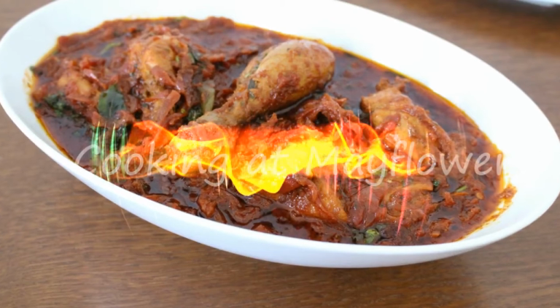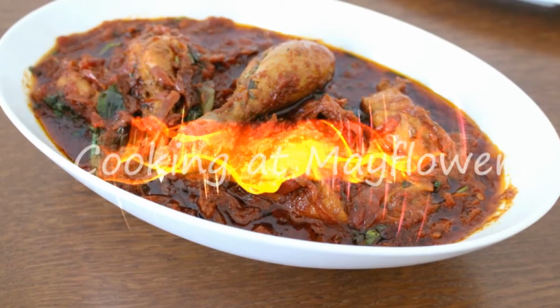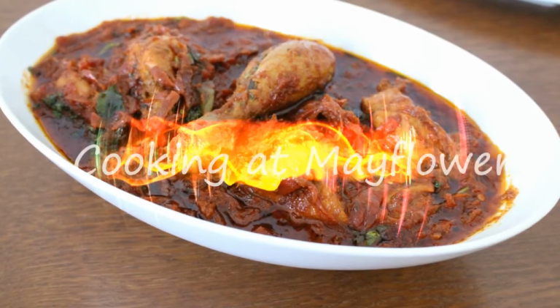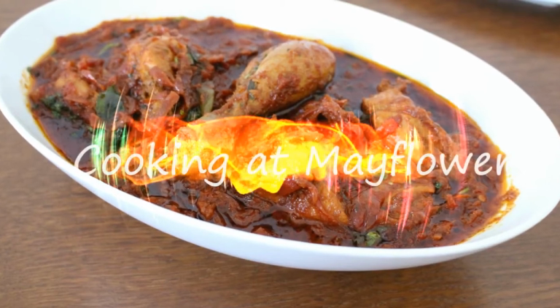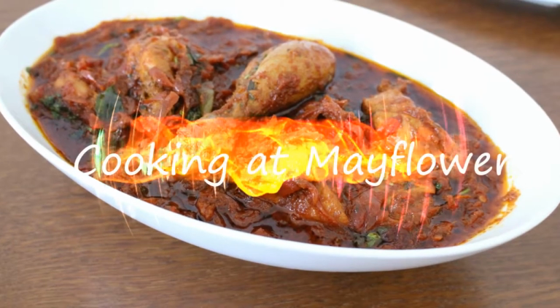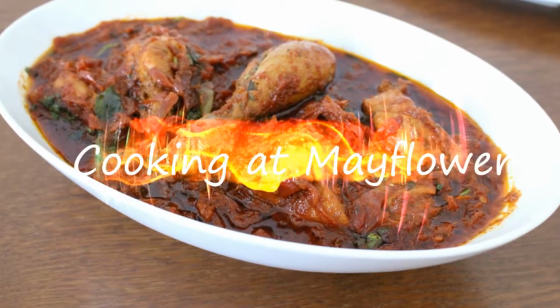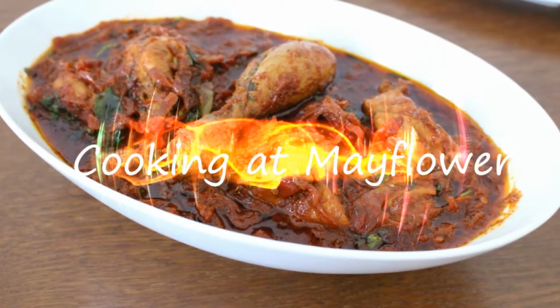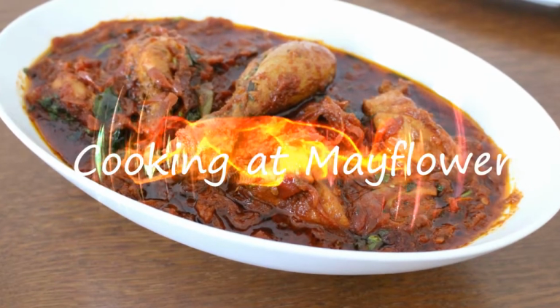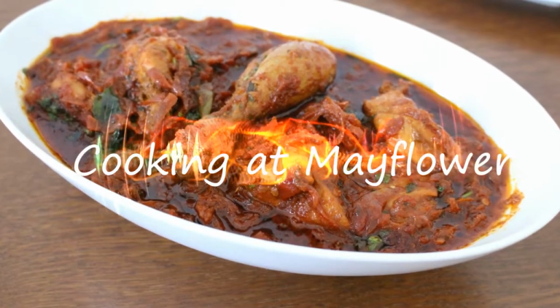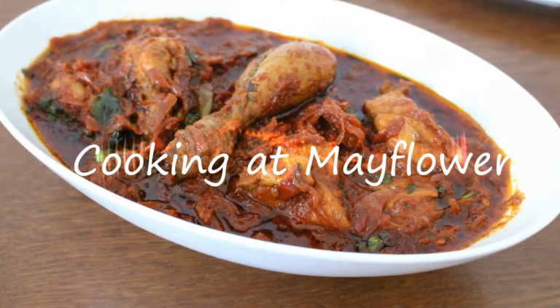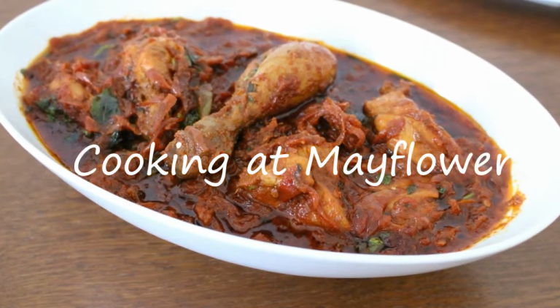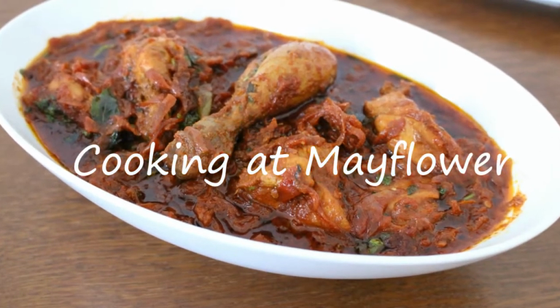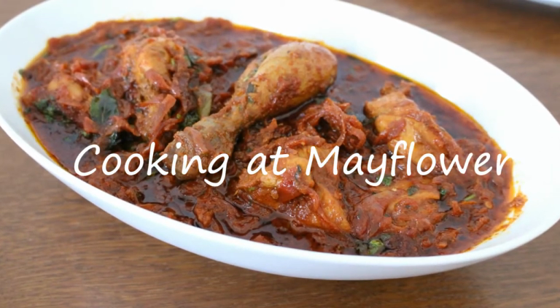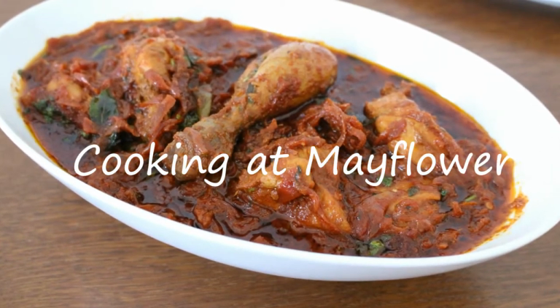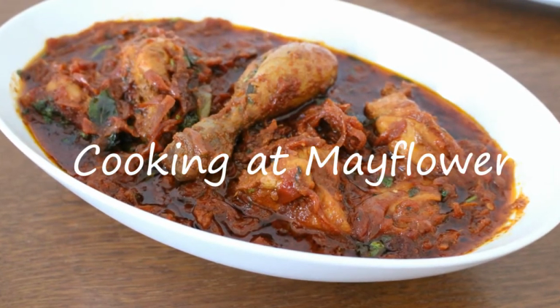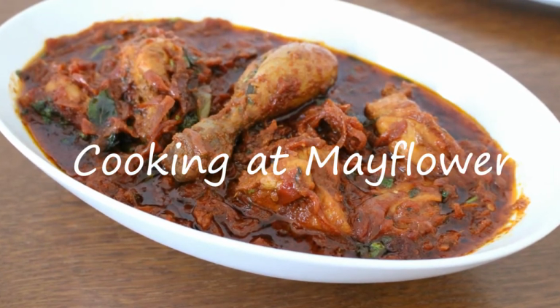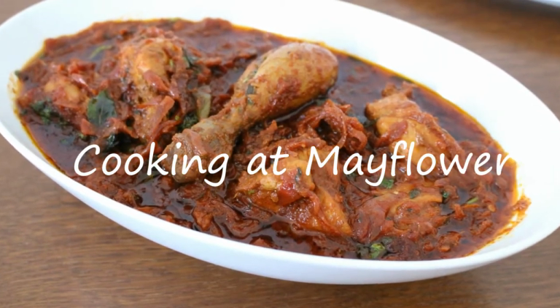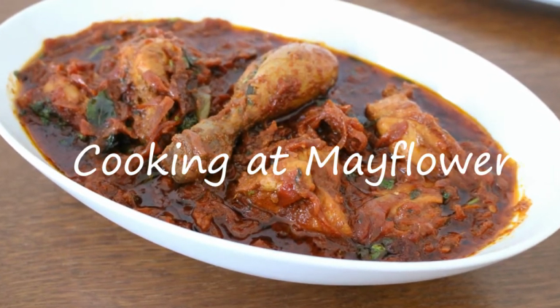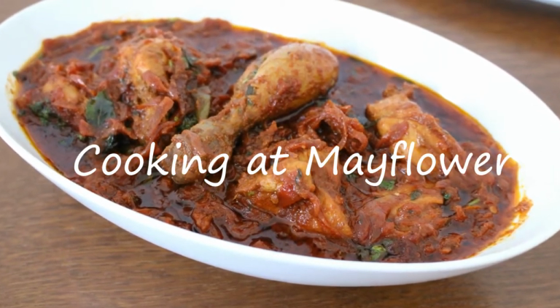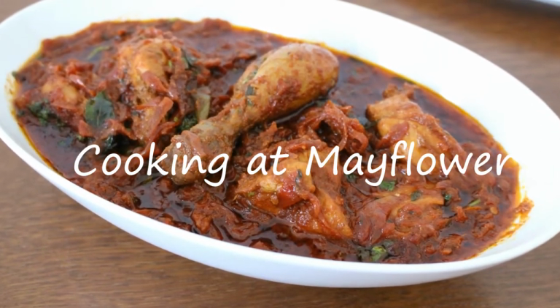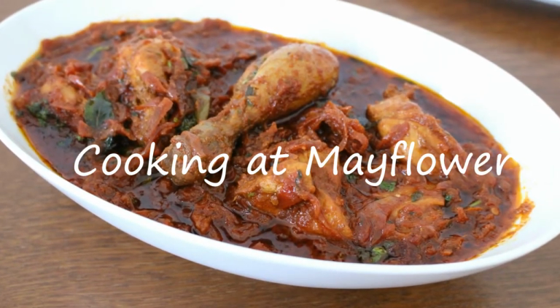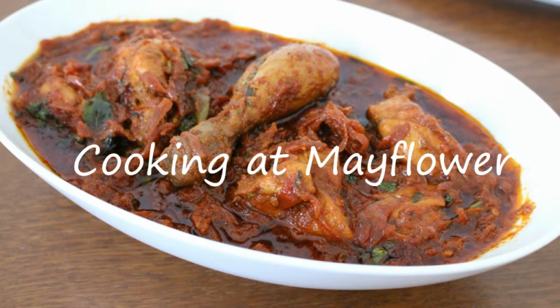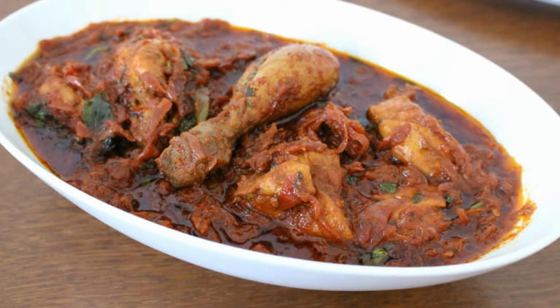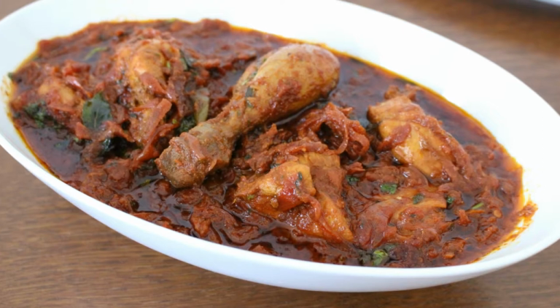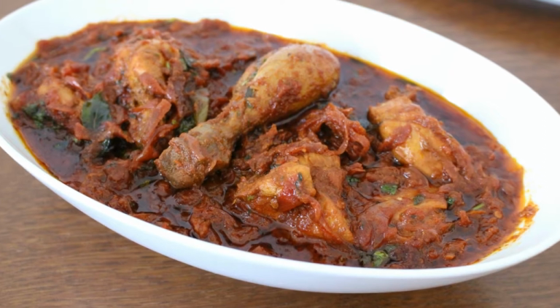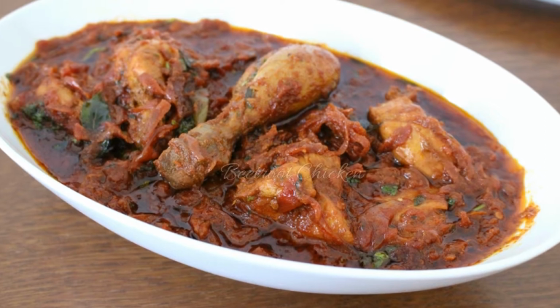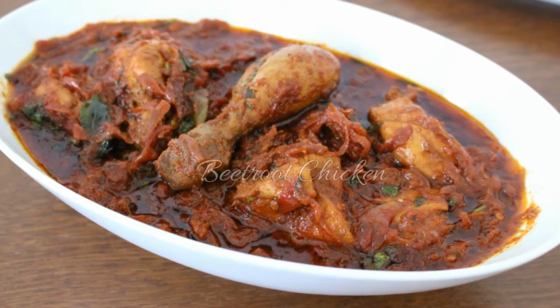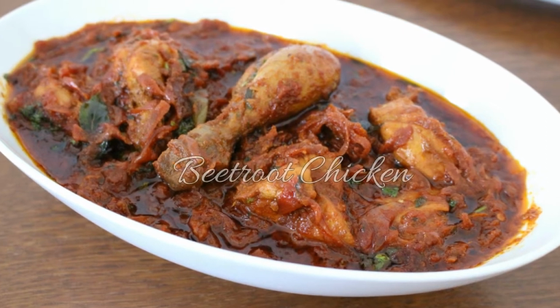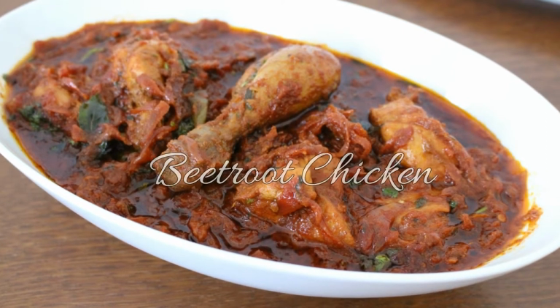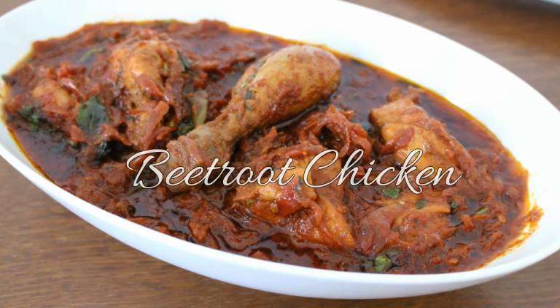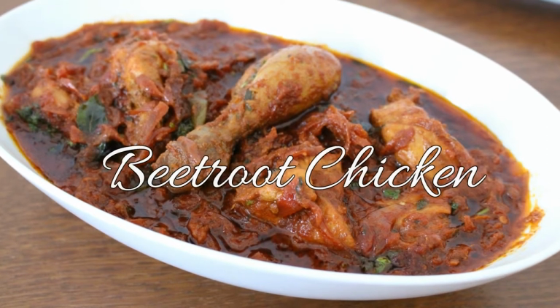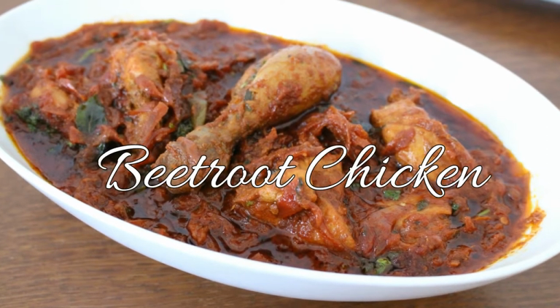Hi friends, welcome to cooking at Mayflower. This is the wheat root chicken curry.